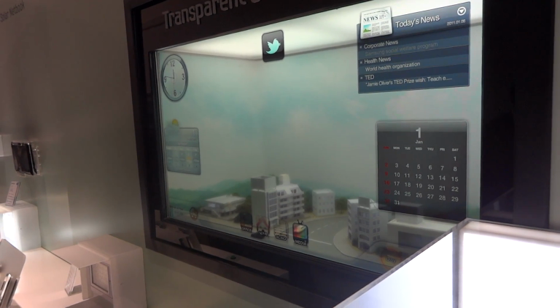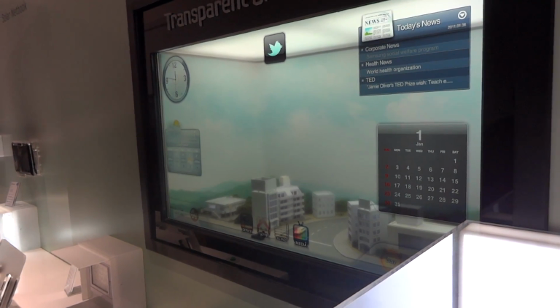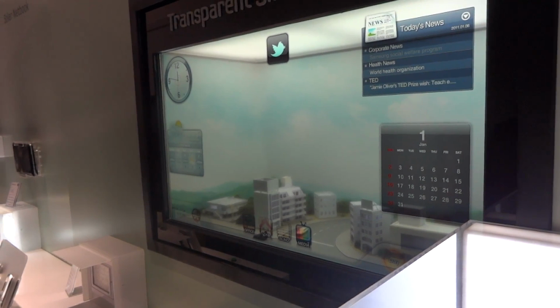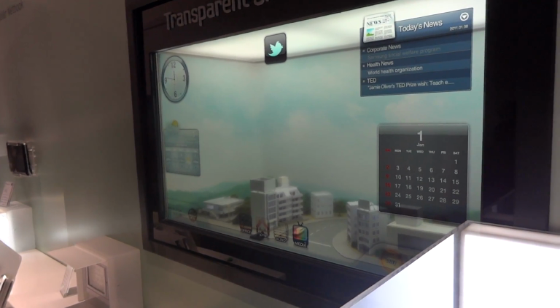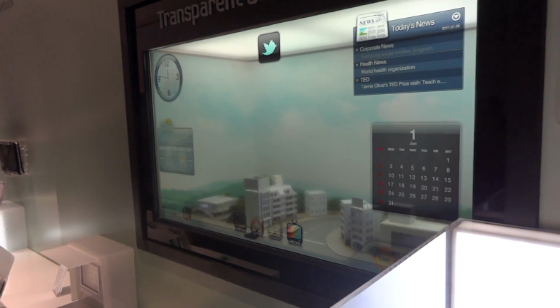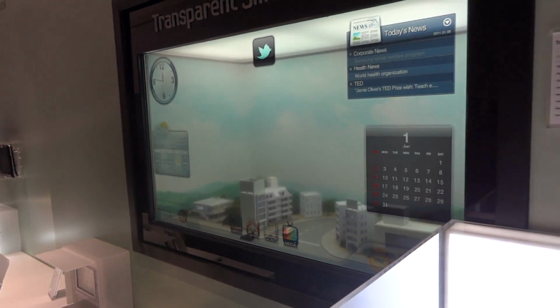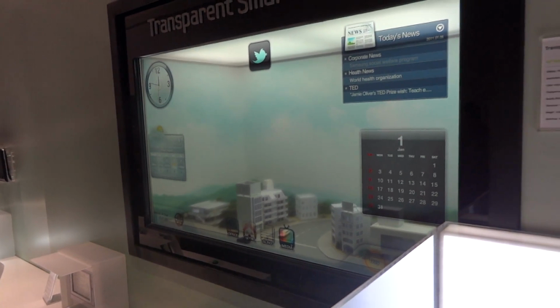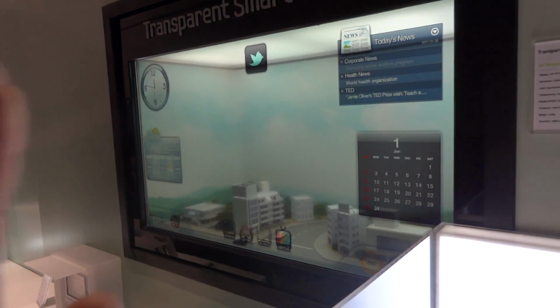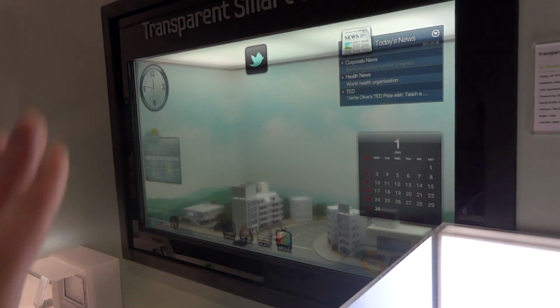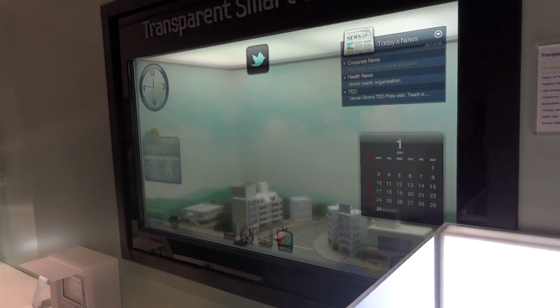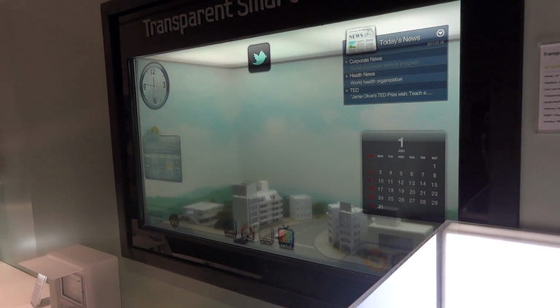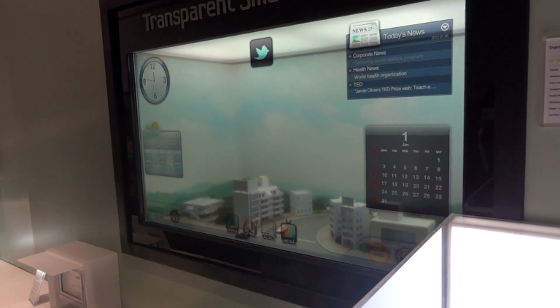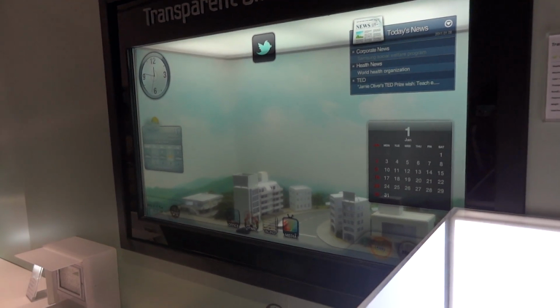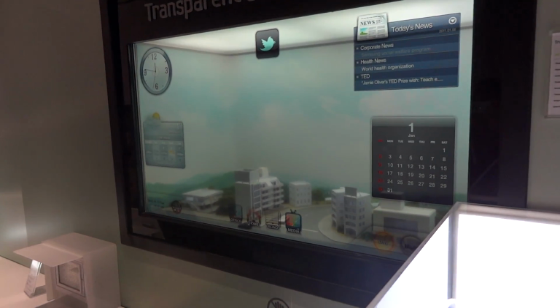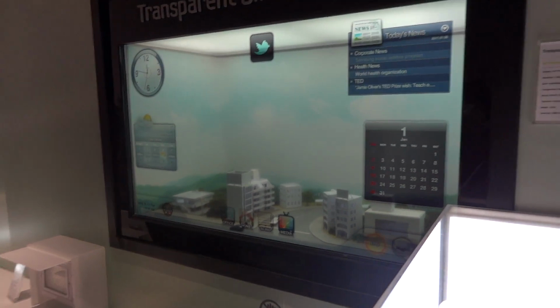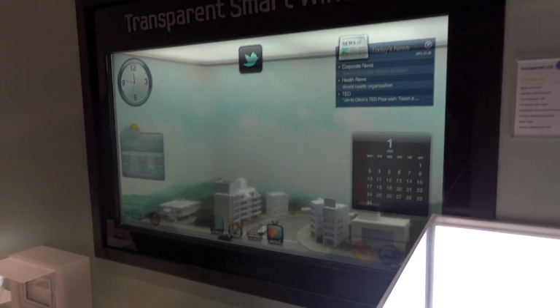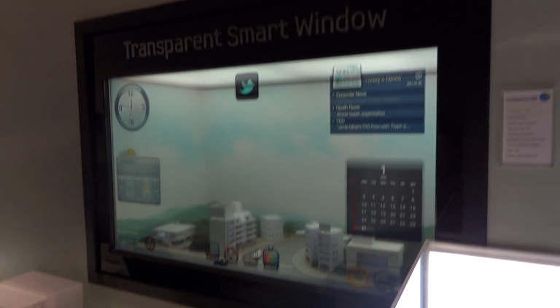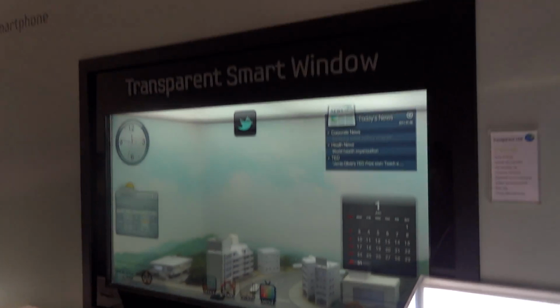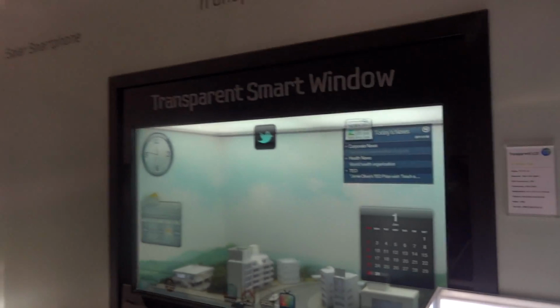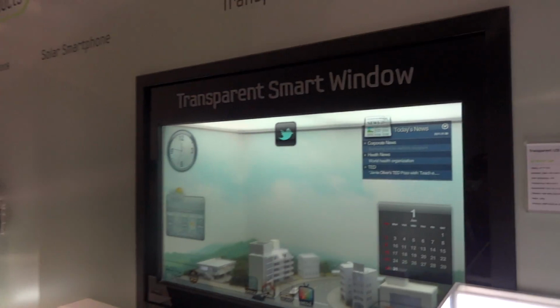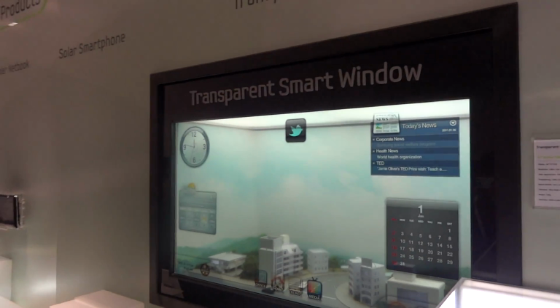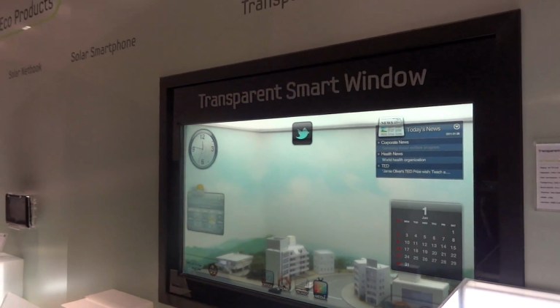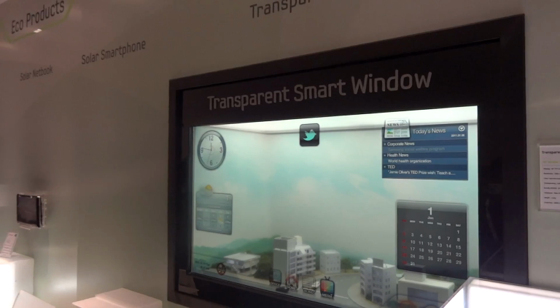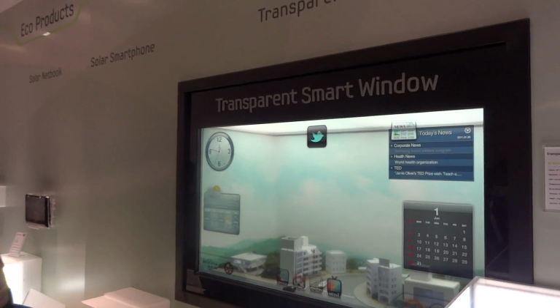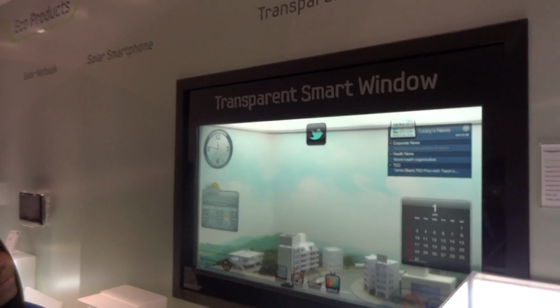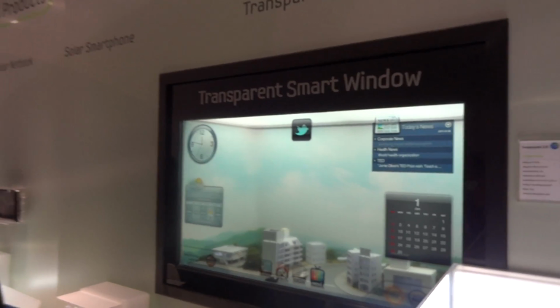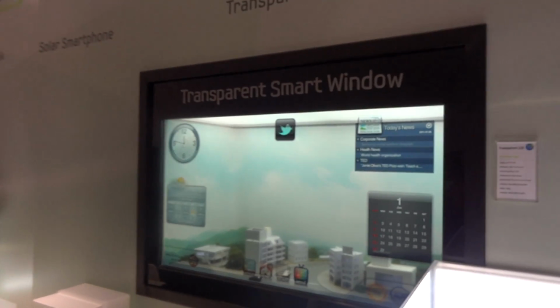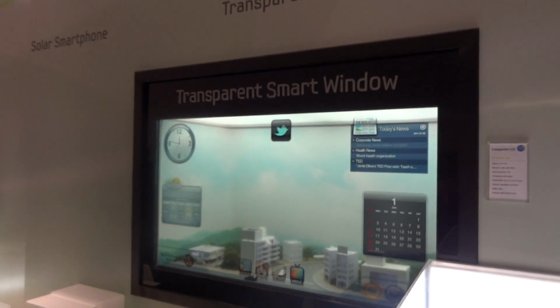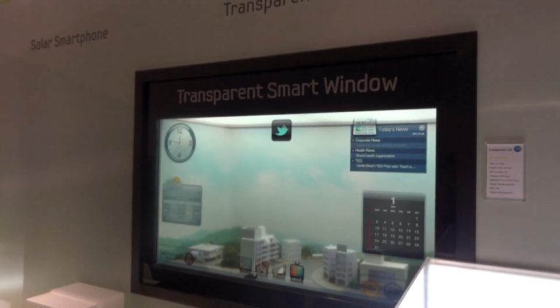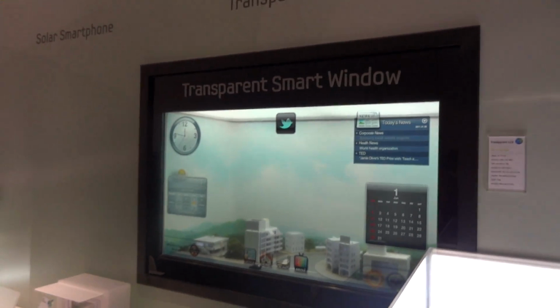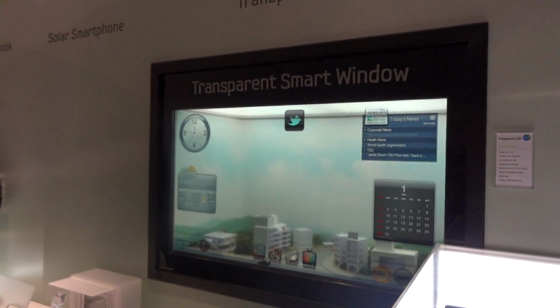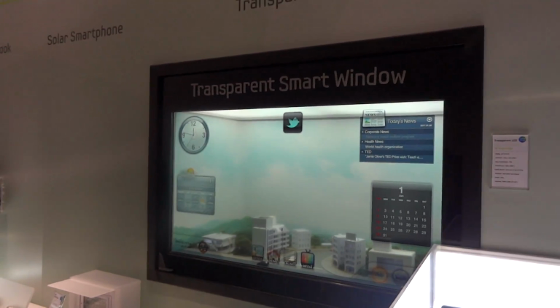There's depth, as if you can see through it, obviously. Hence the title: Transparent Smart Window.